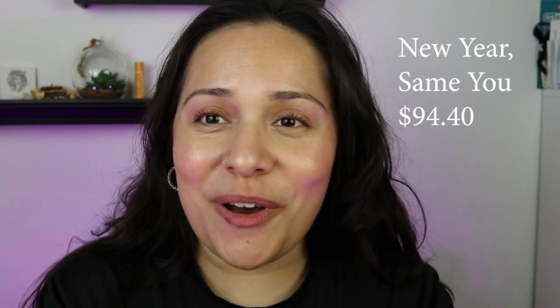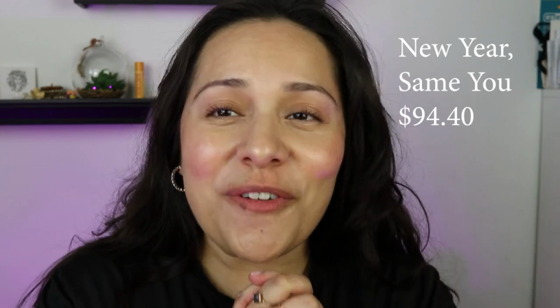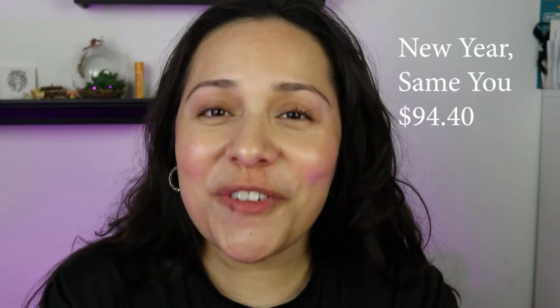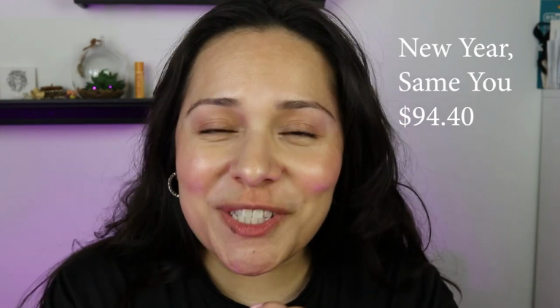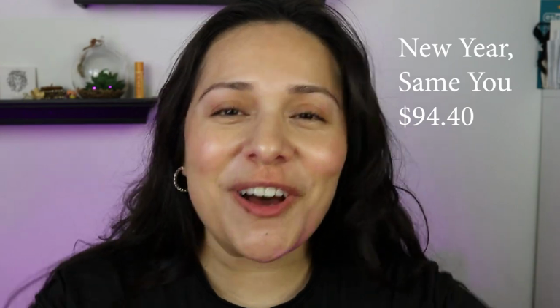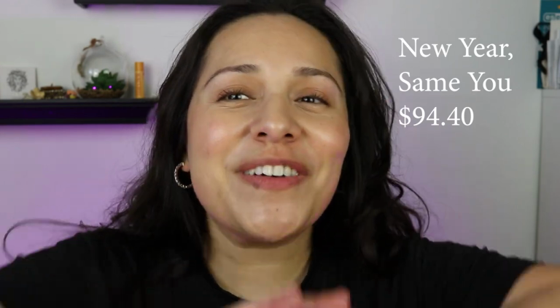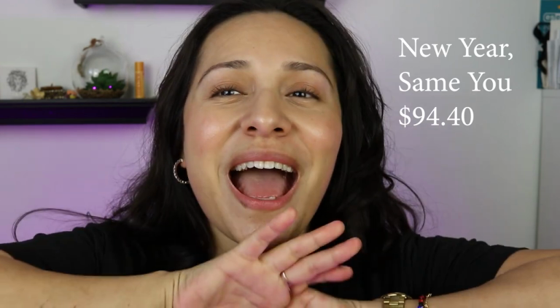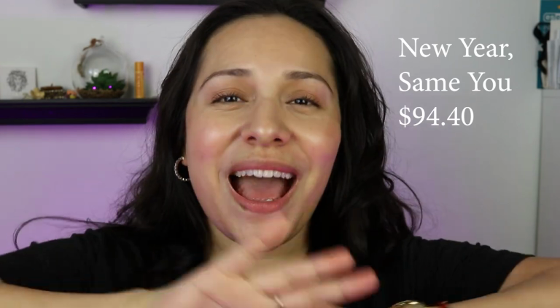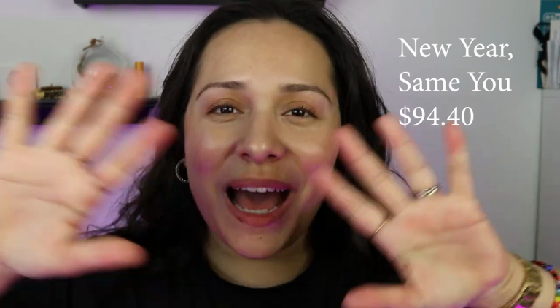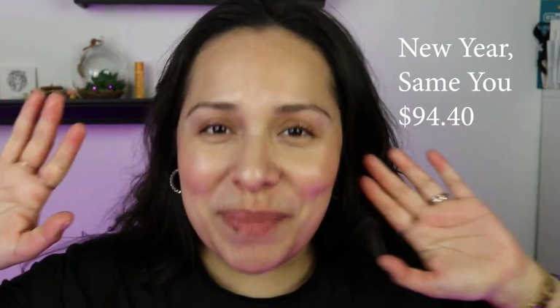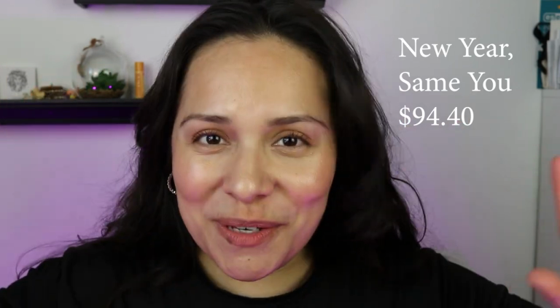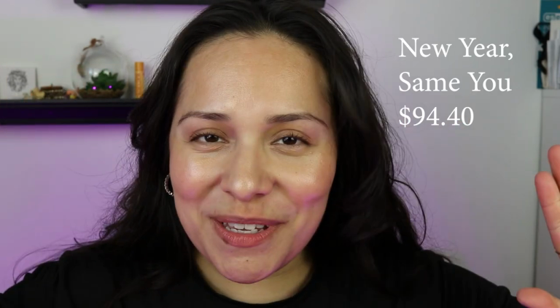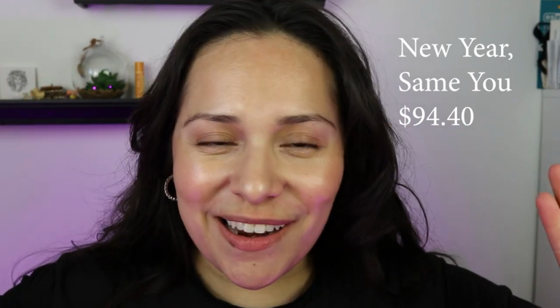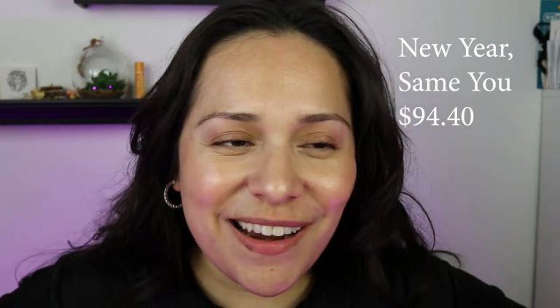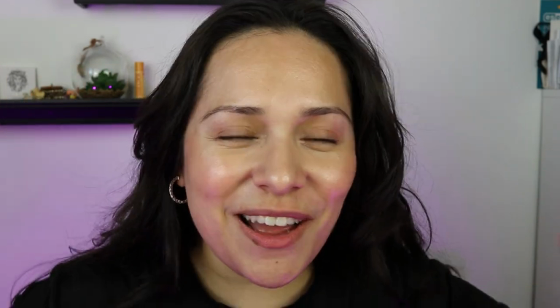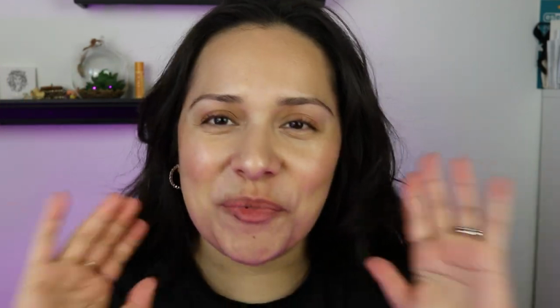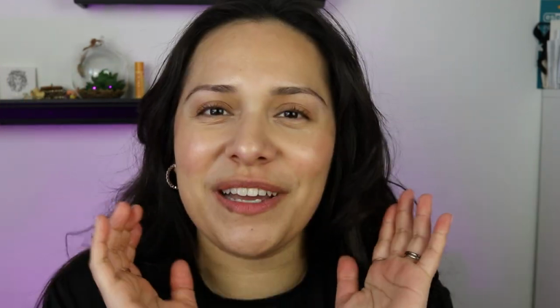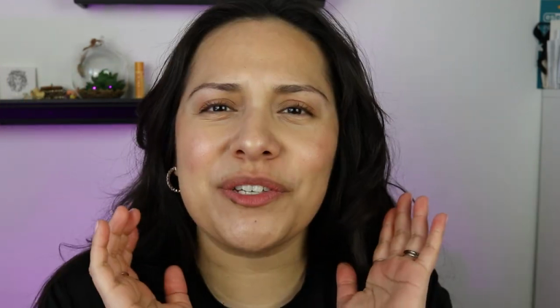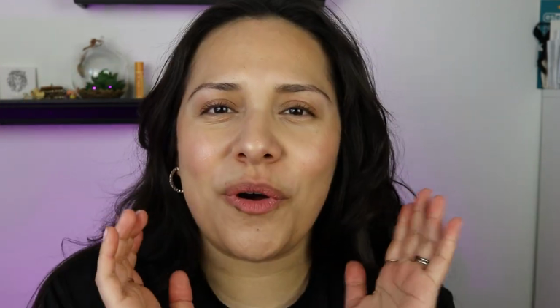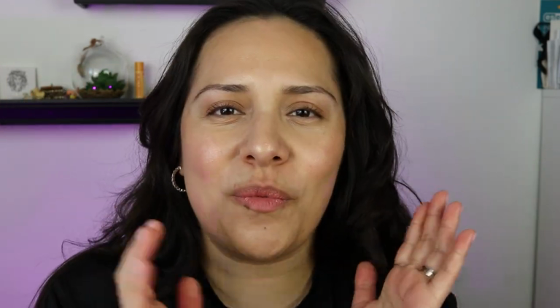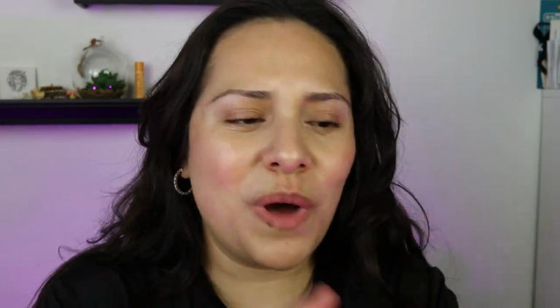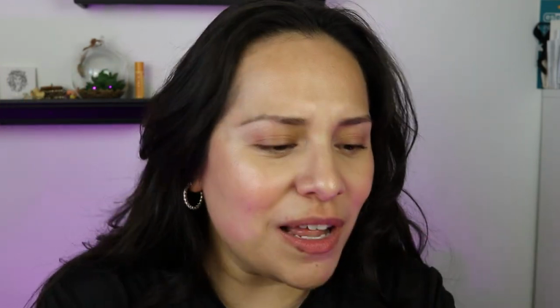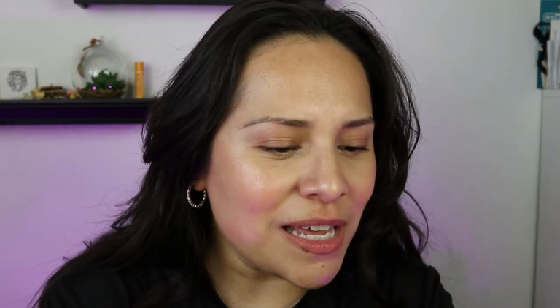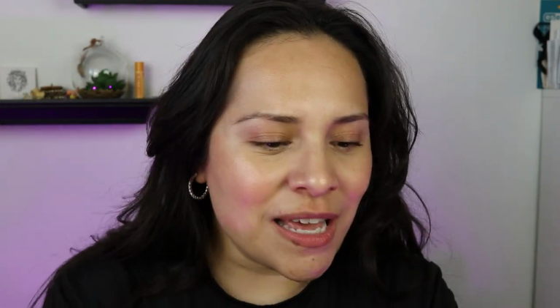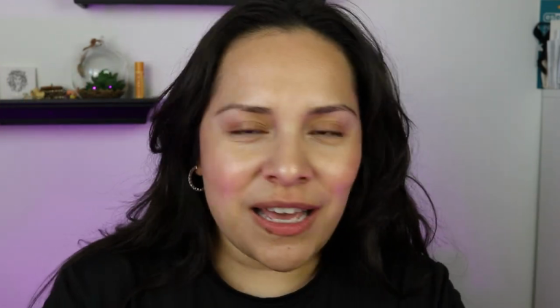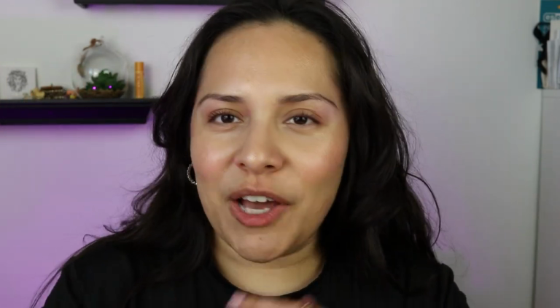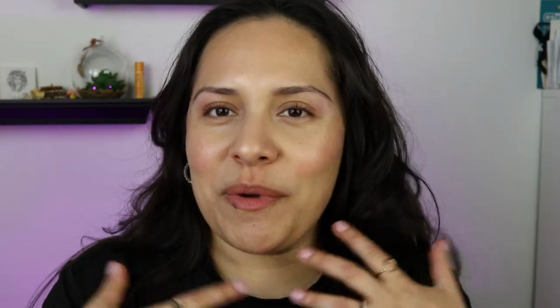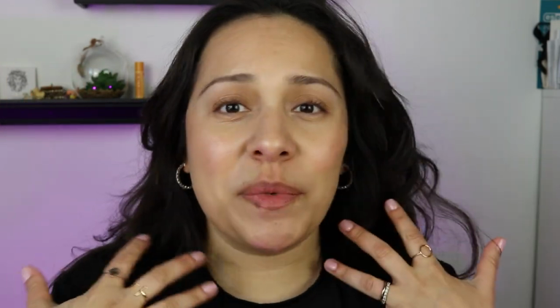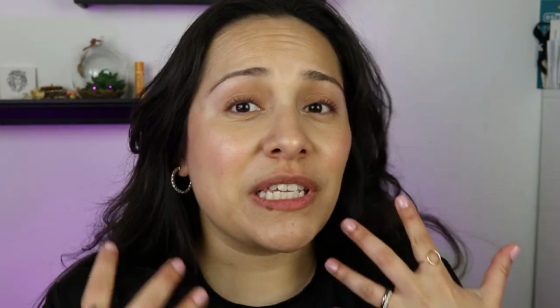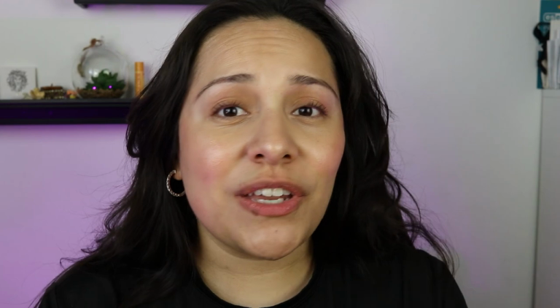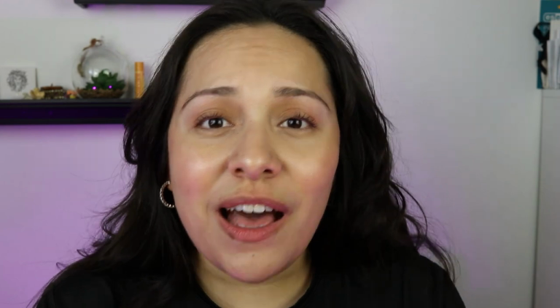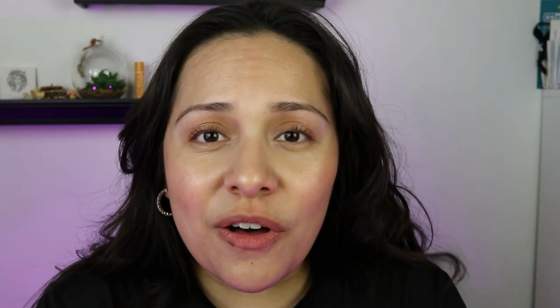So first off, happy new year. I hope you guys are all well. I hope everybody's in good health.